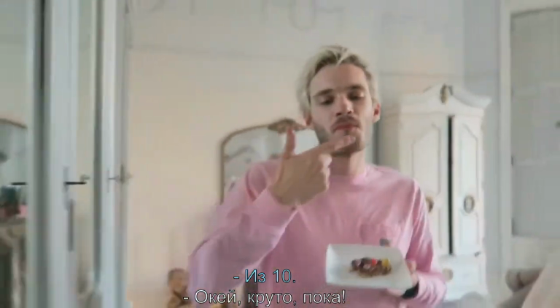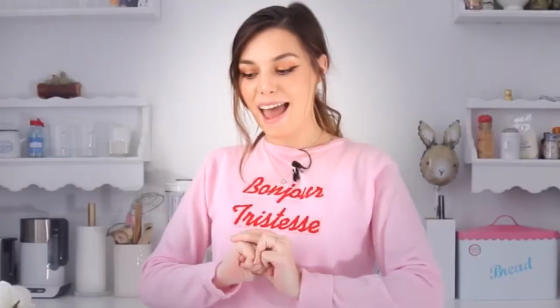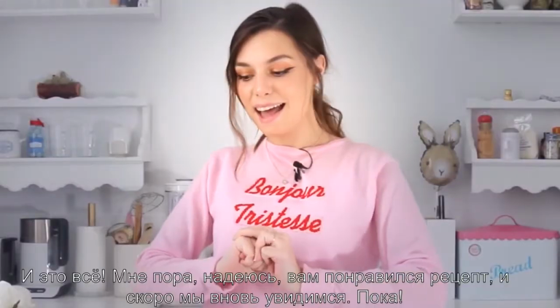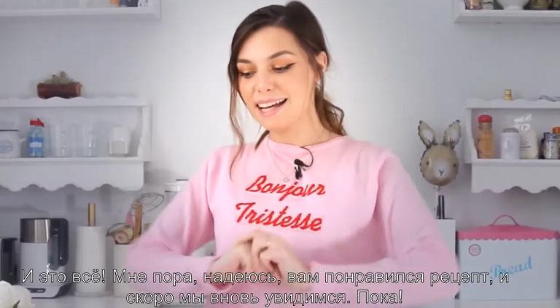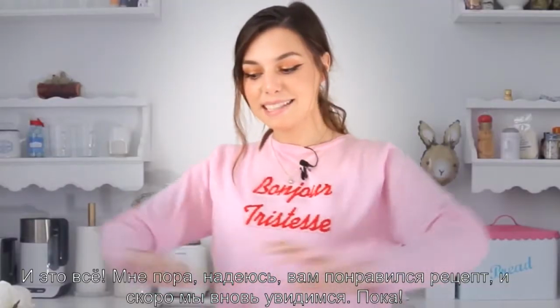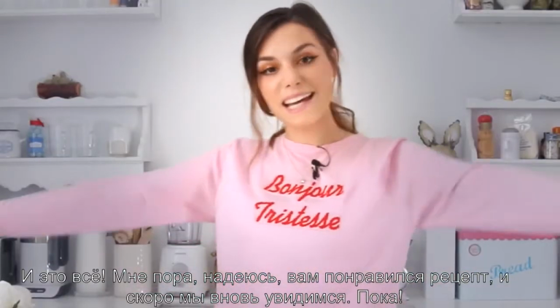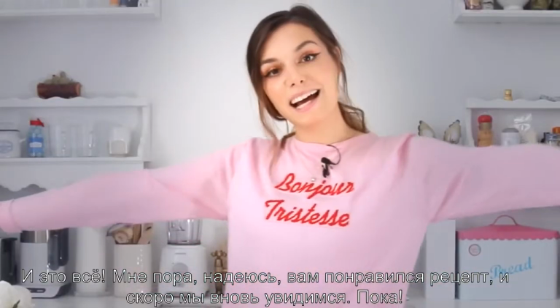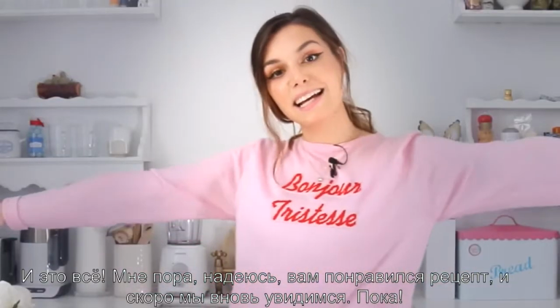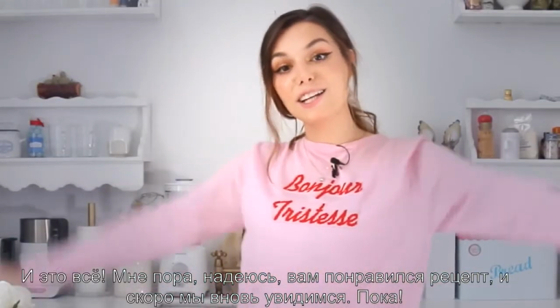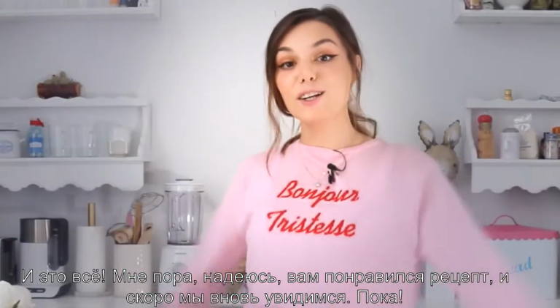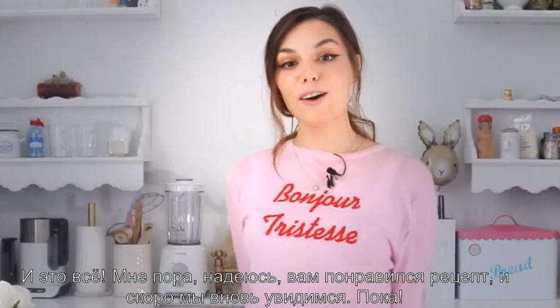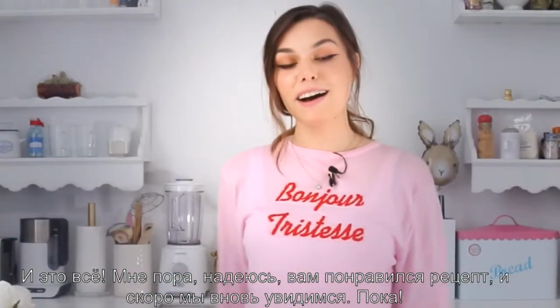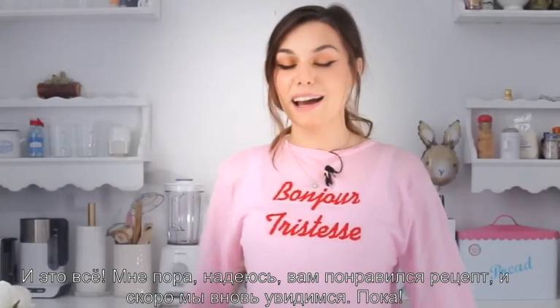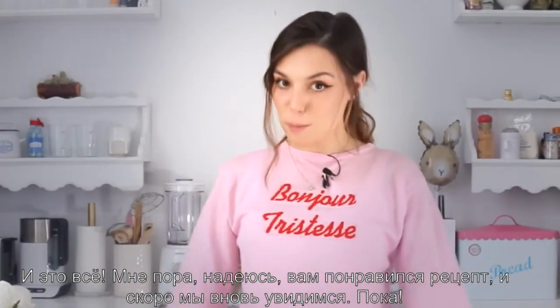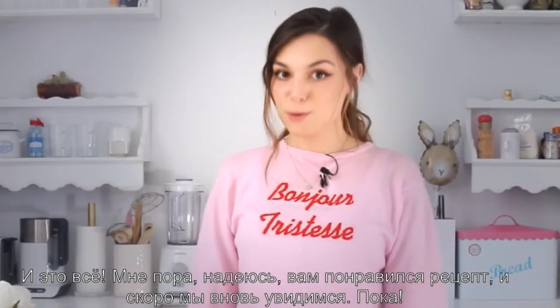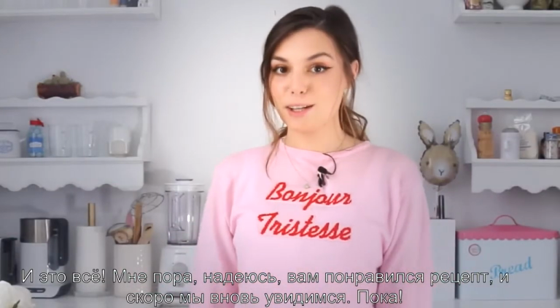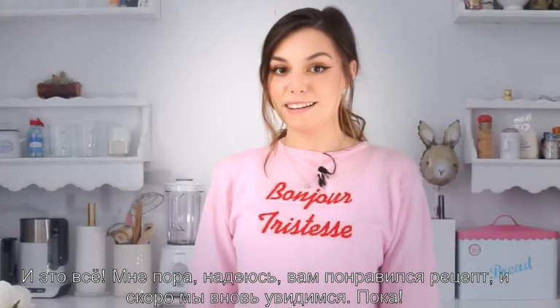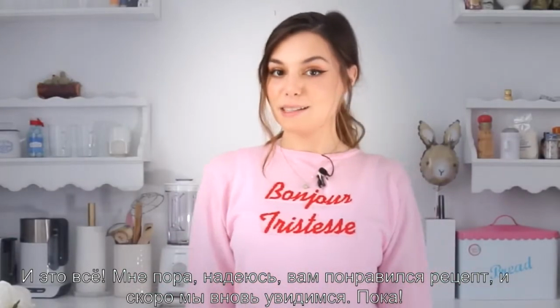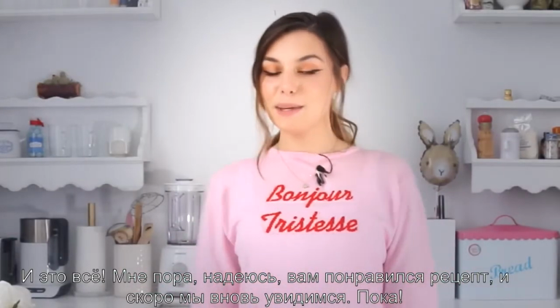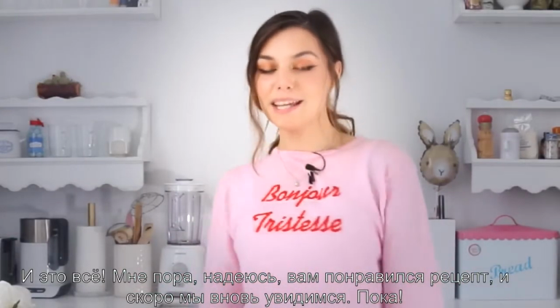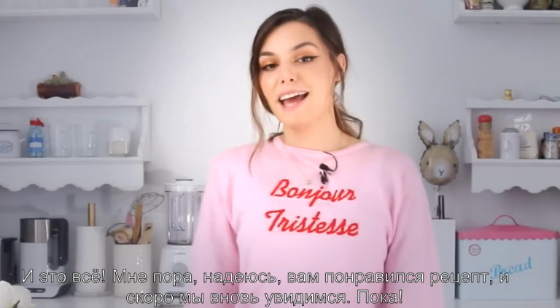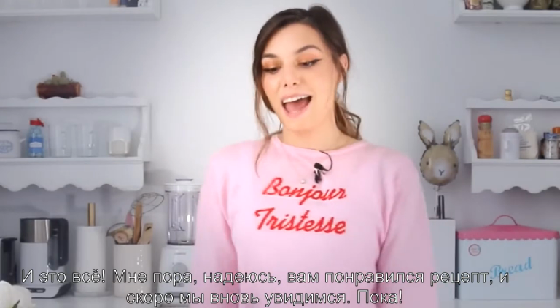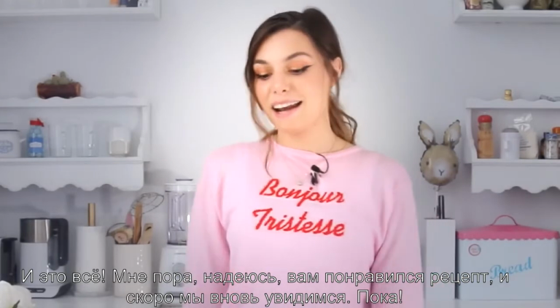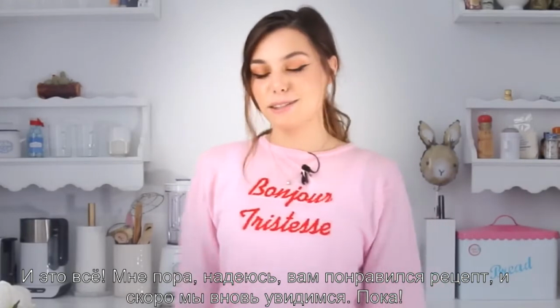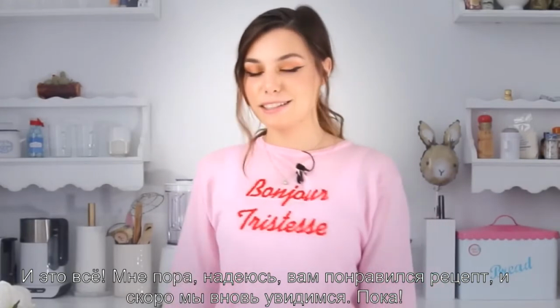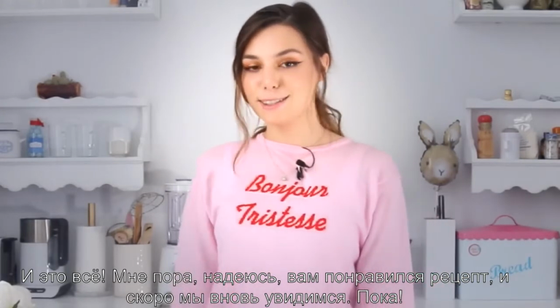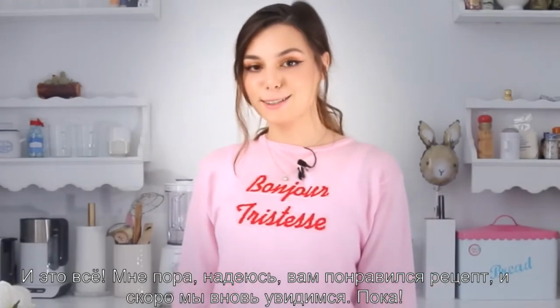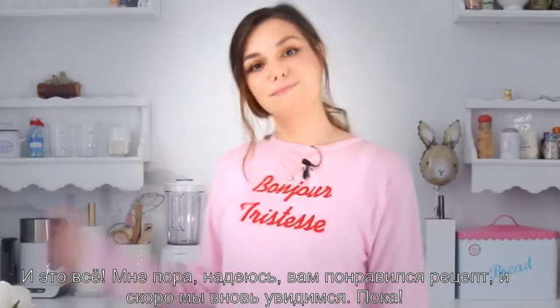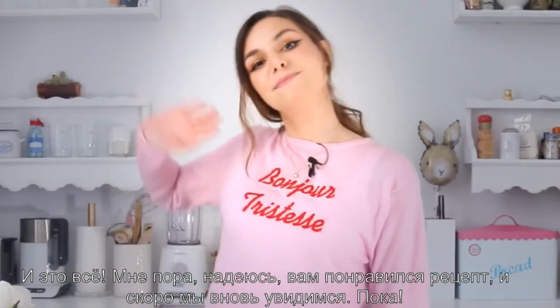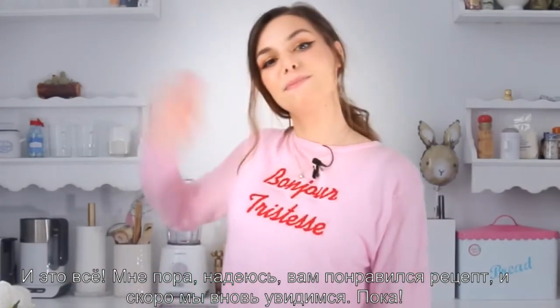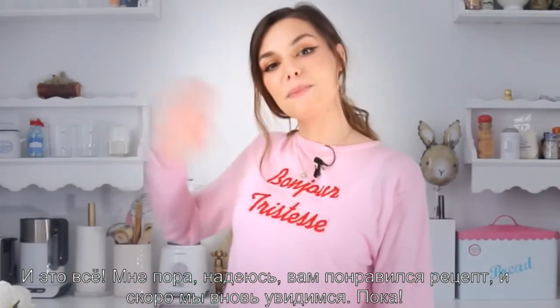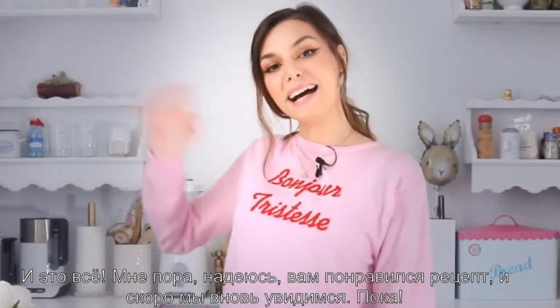And that's it. I'm gonna go. I hope you enjoyed the recipe and I will see you soon. Bye!